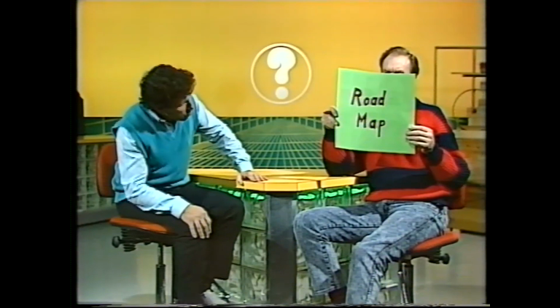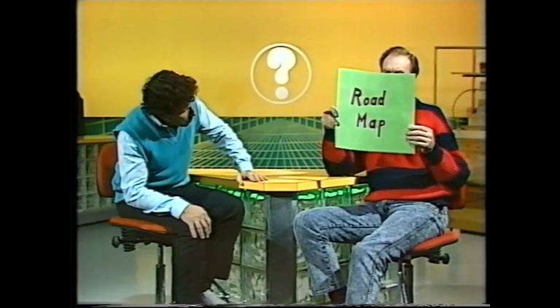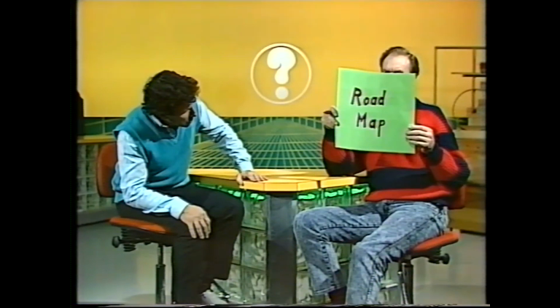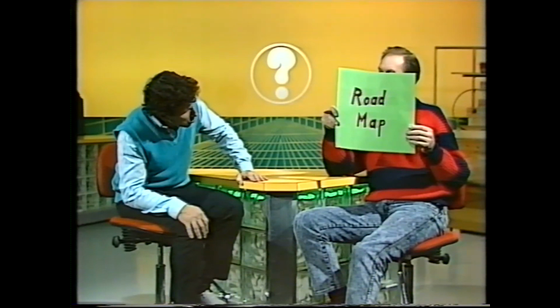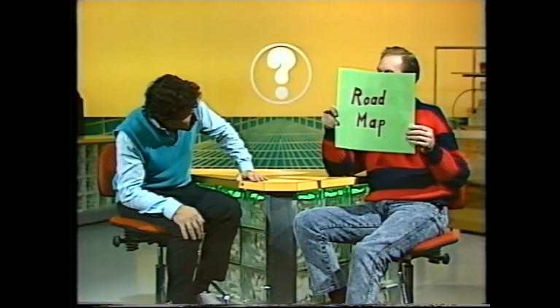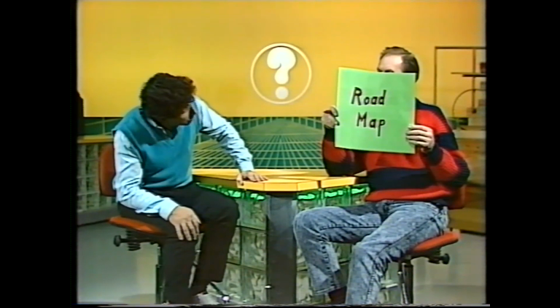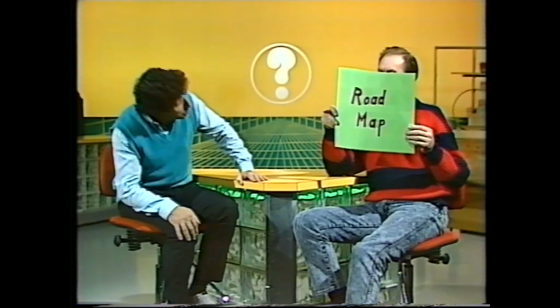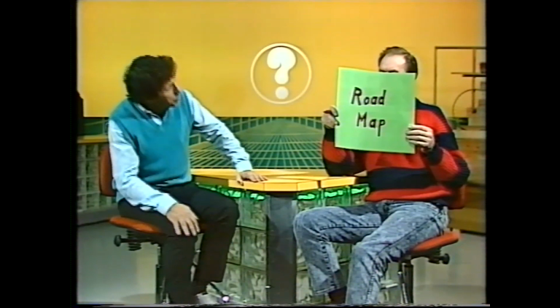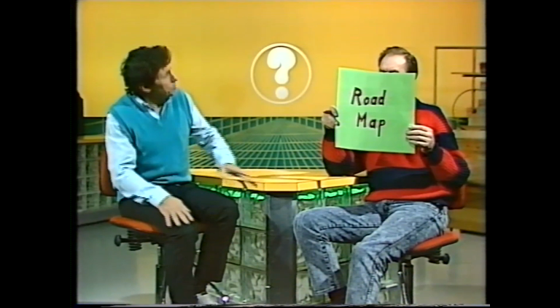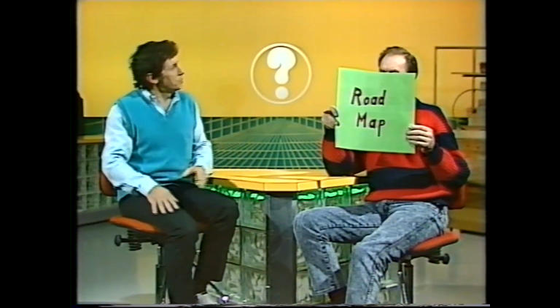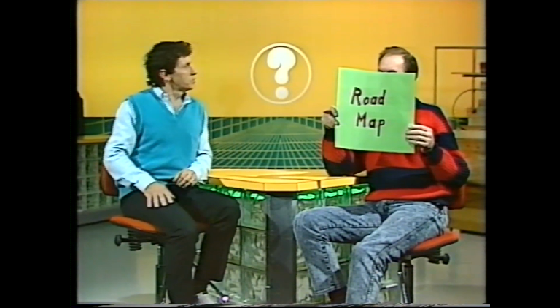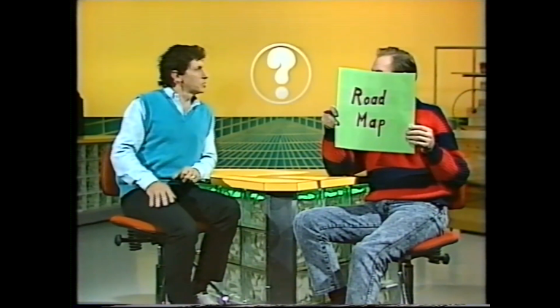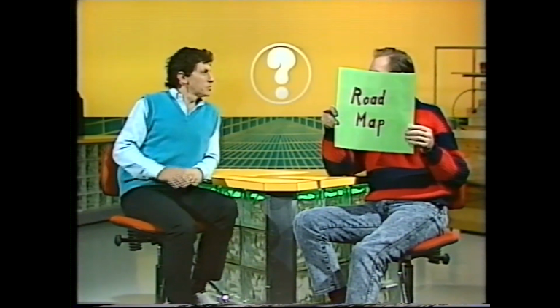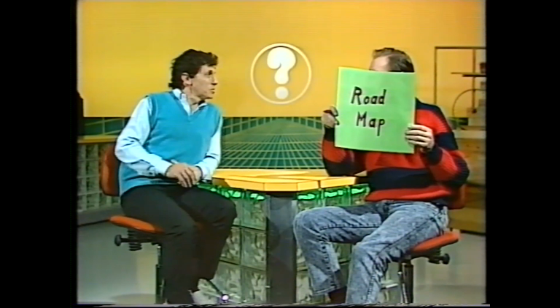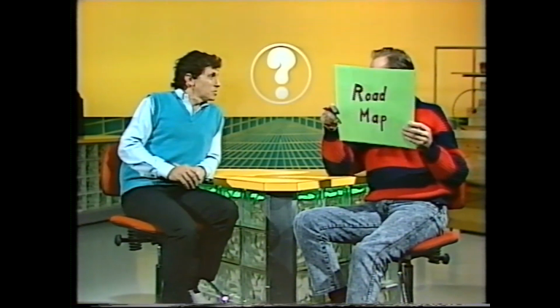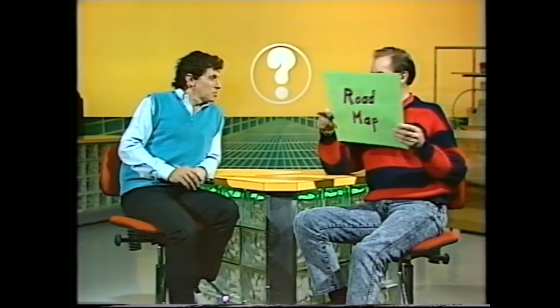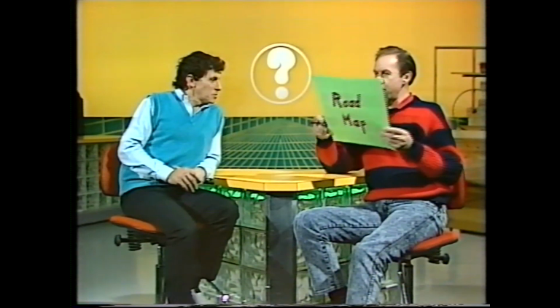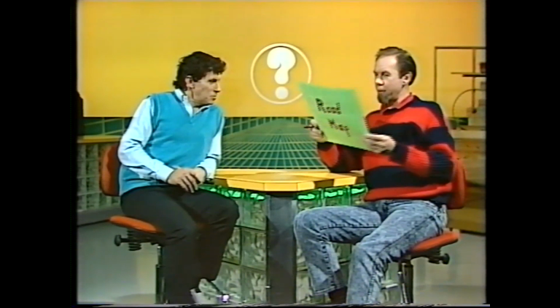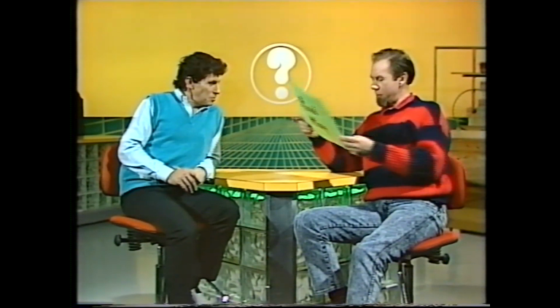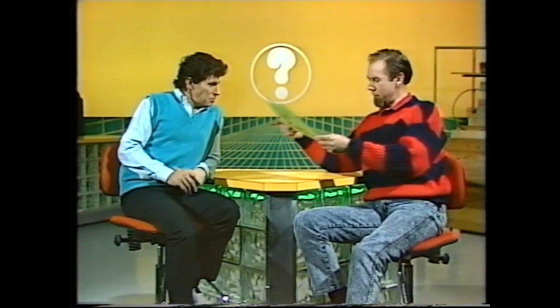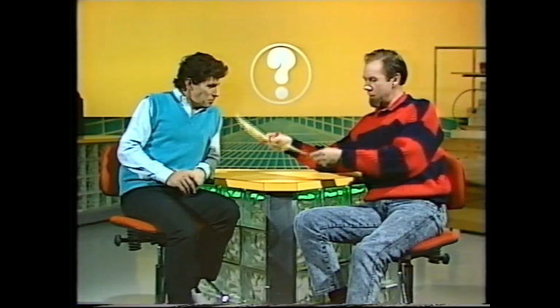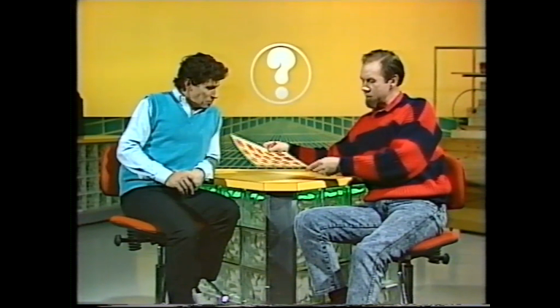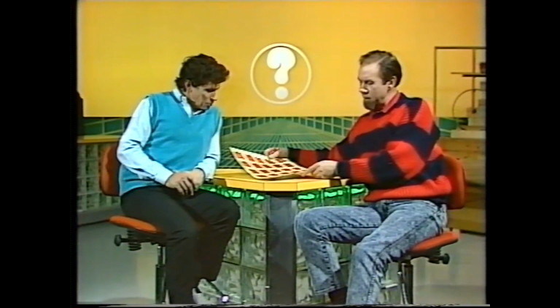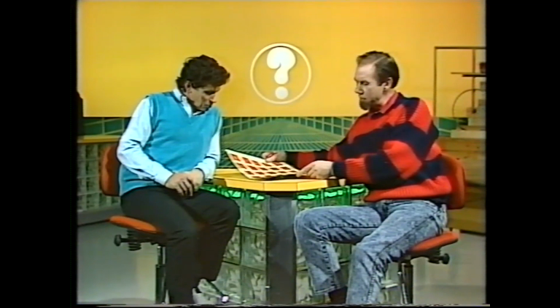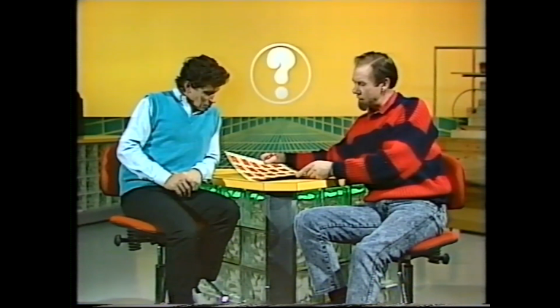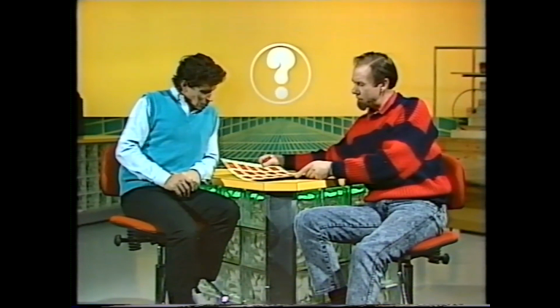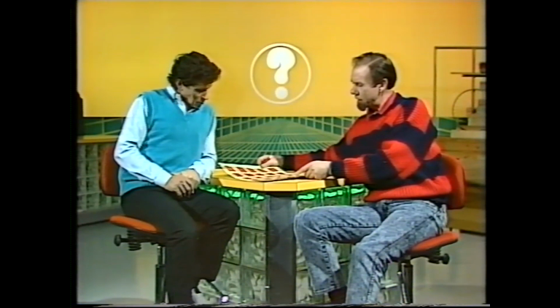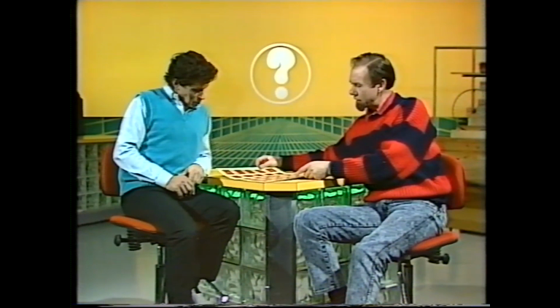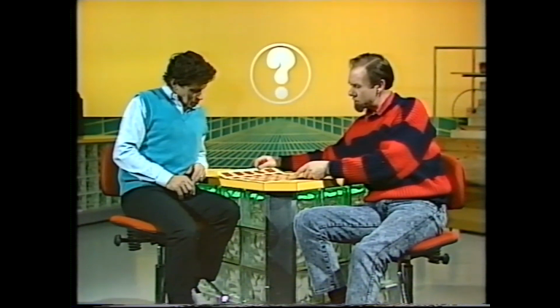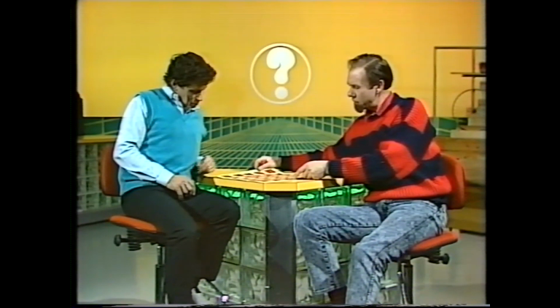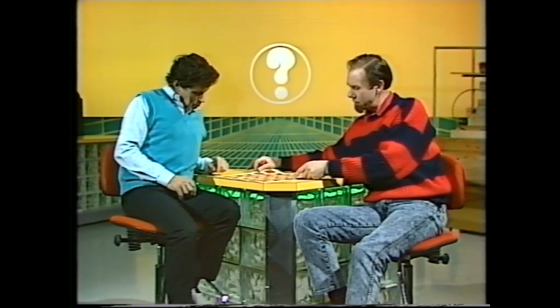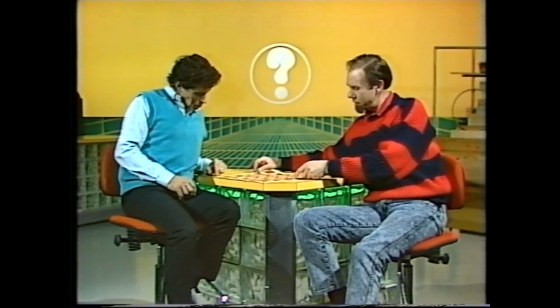Roadmap. Is it really a roadmap, Rob? It is indeed, Dean. It's a roadmap of a most peculiar city. Let me put it down and I'll show you what I'm doing.